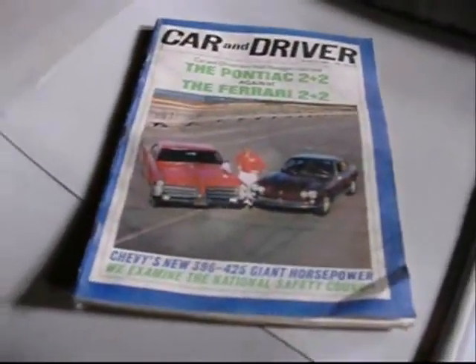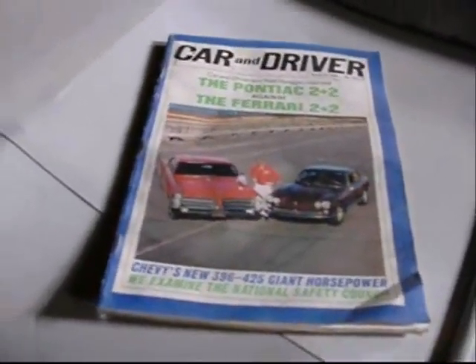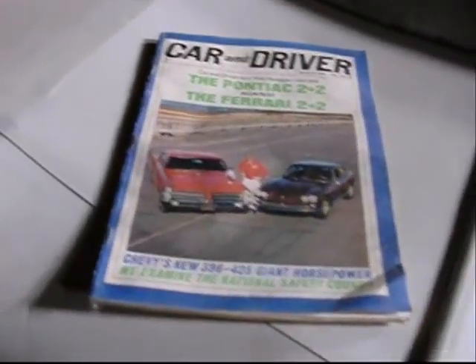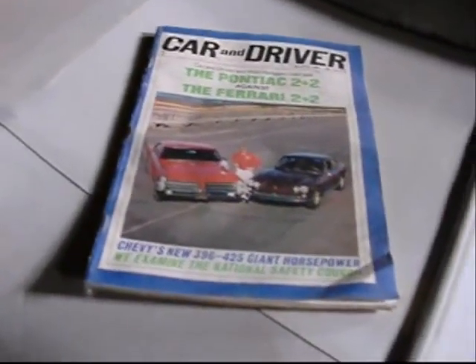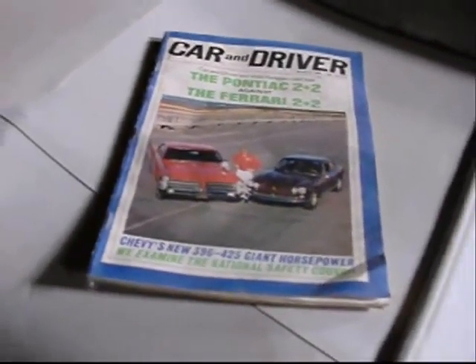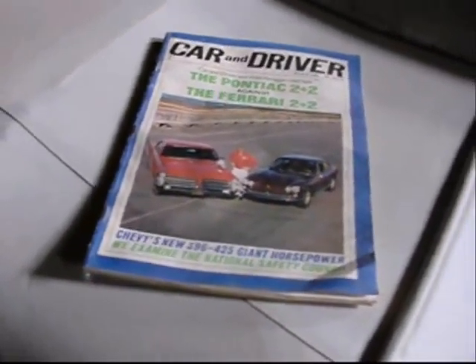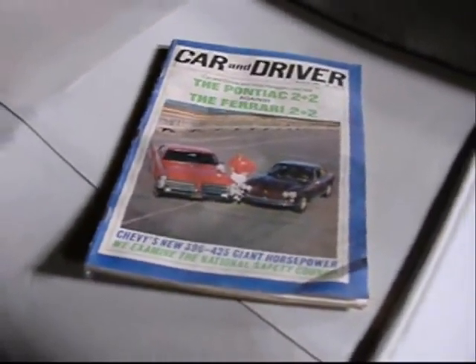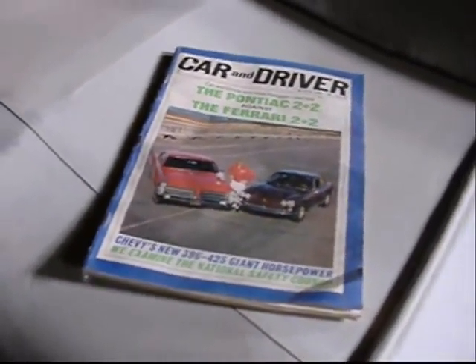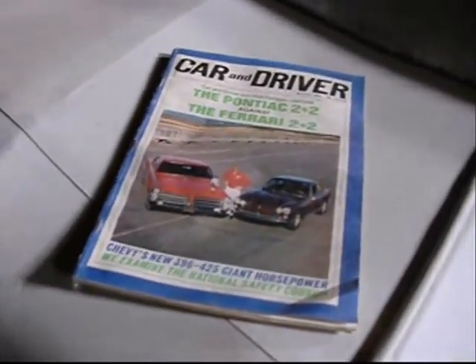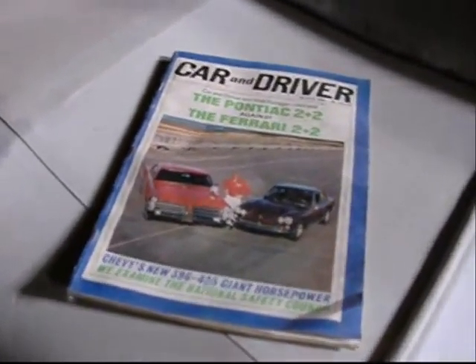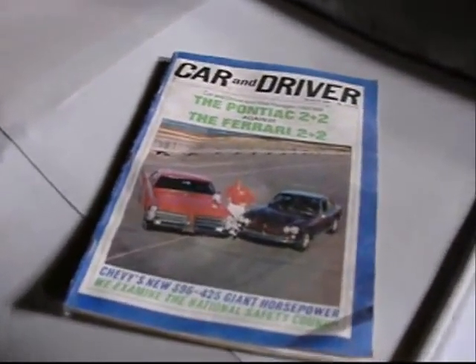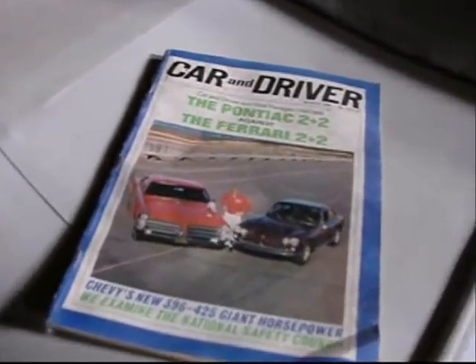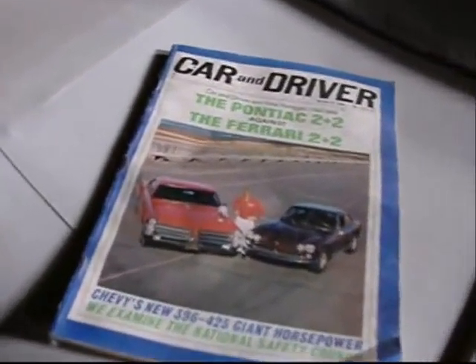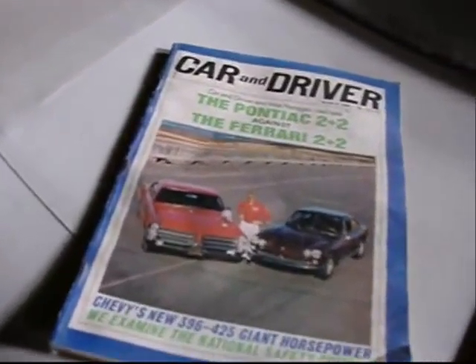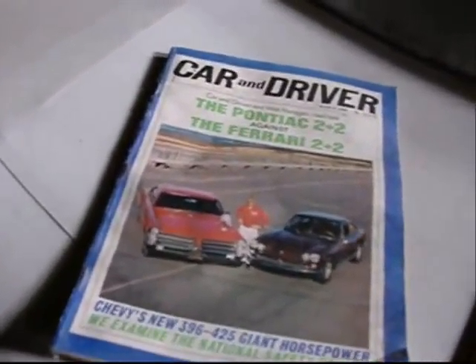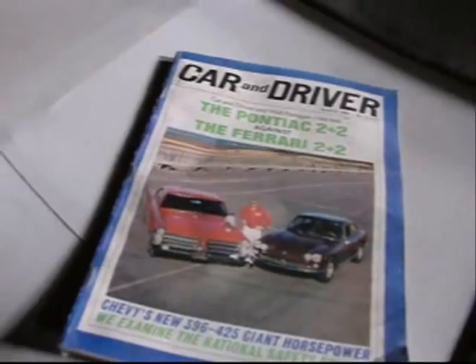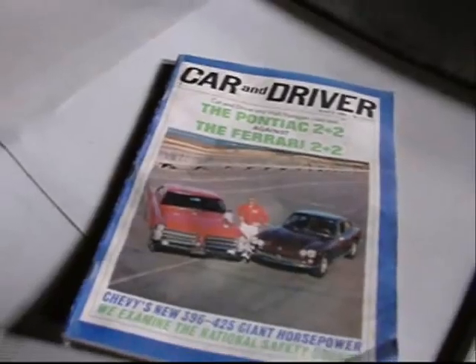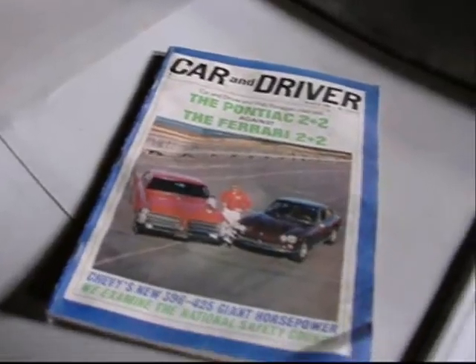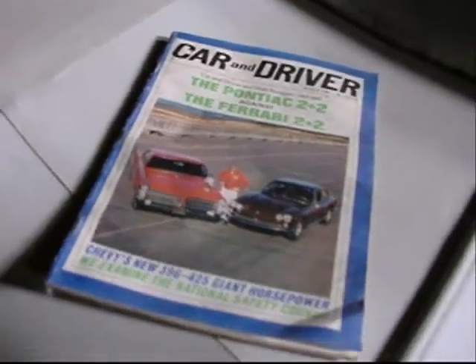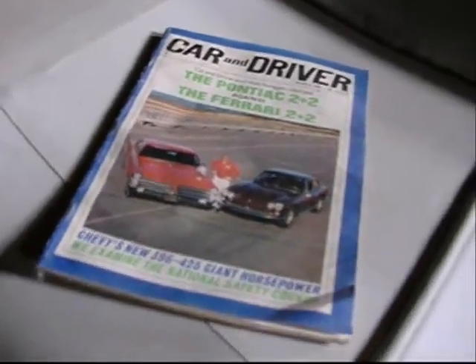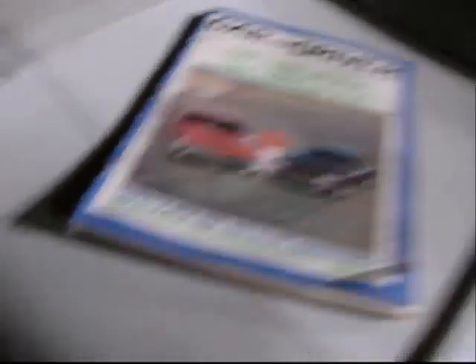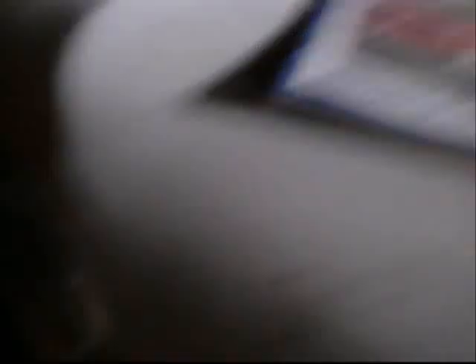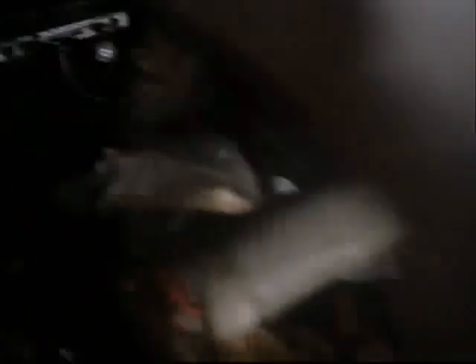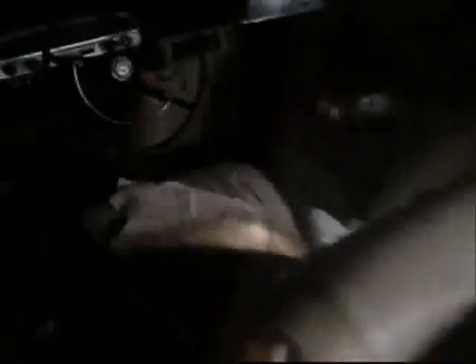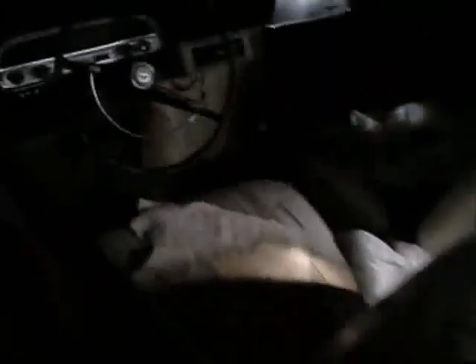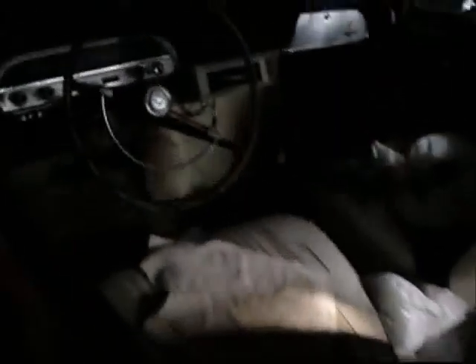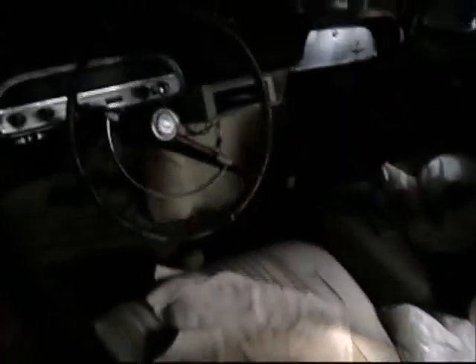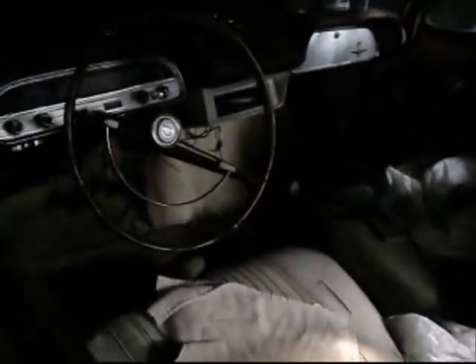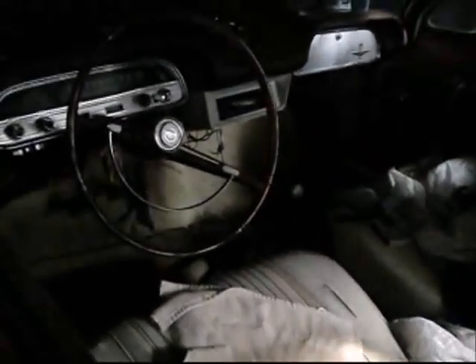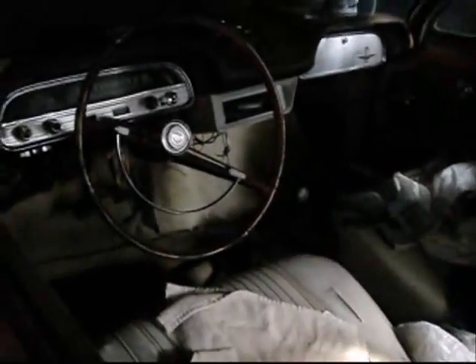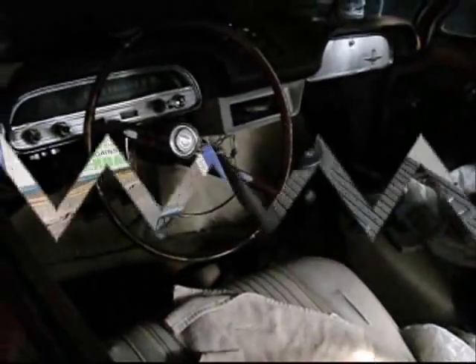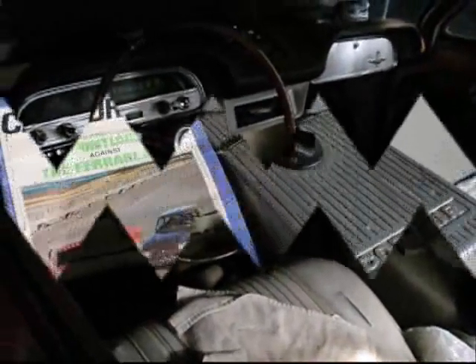So there it is — a '63 Corvair magazine regarding the '65 Corvair. Got to drive this thing one day.